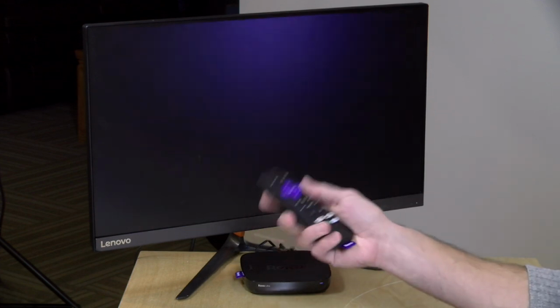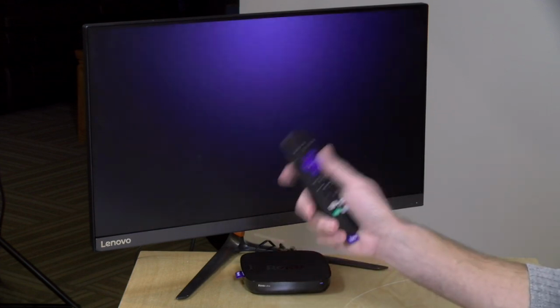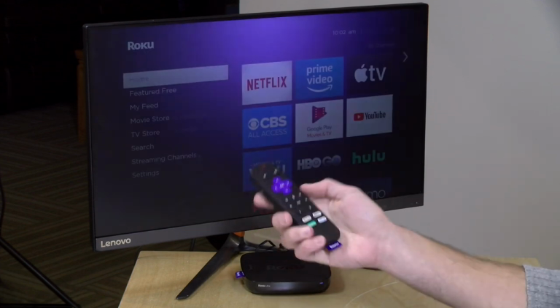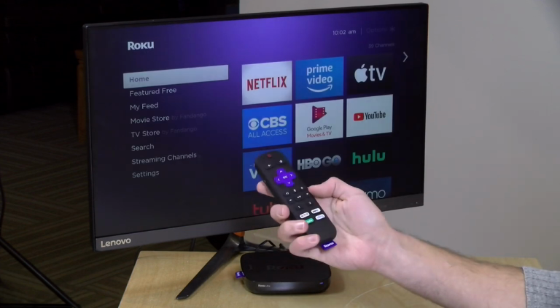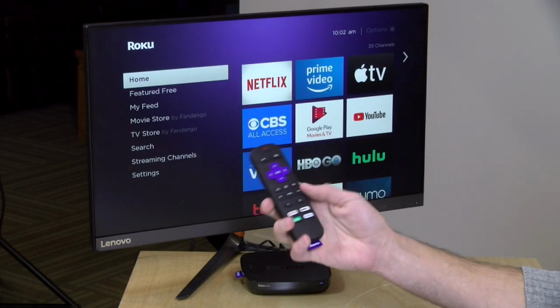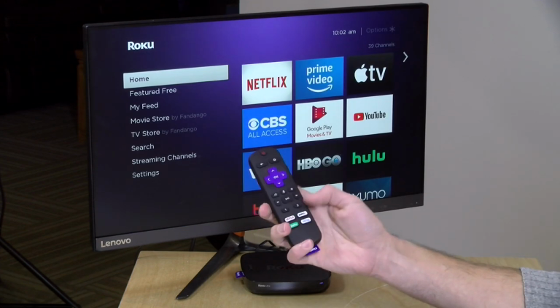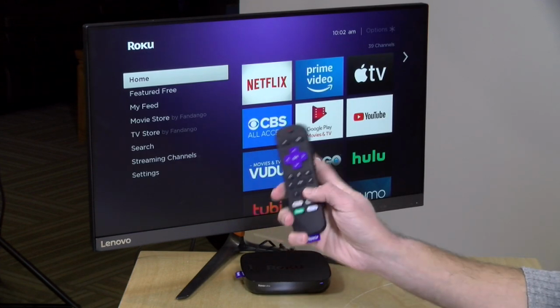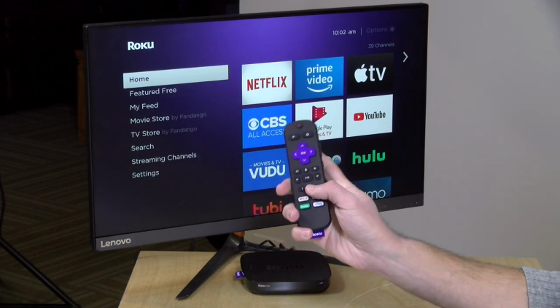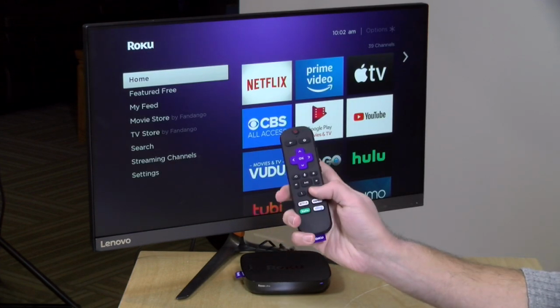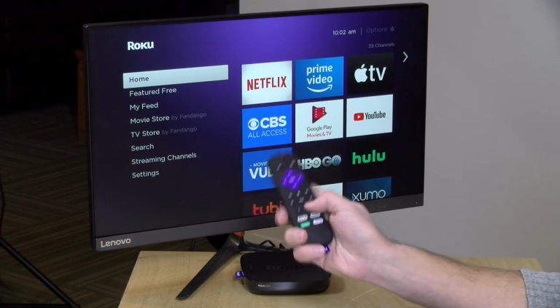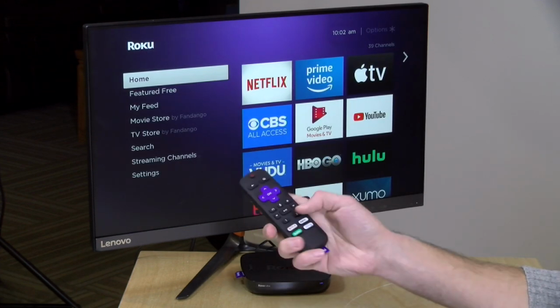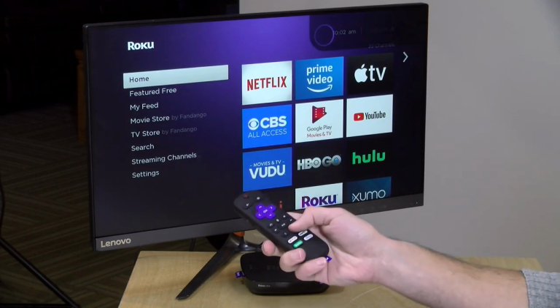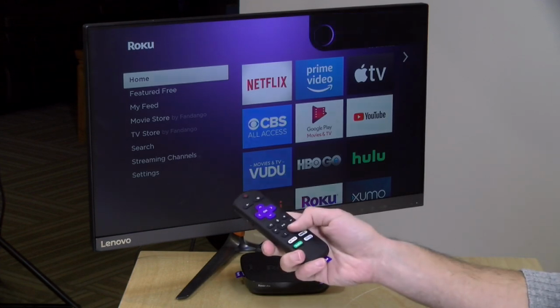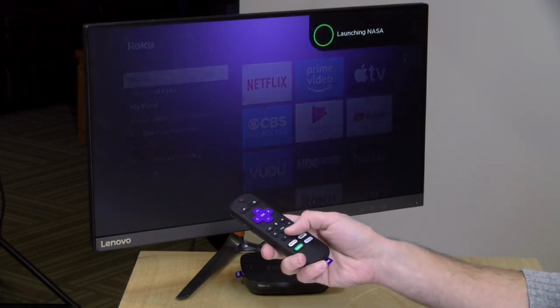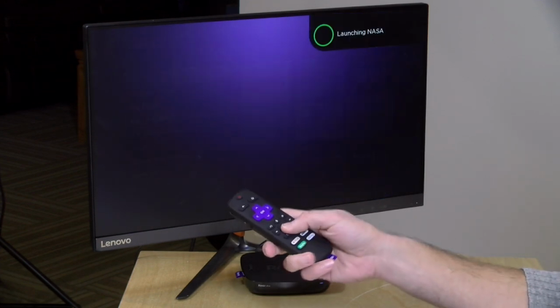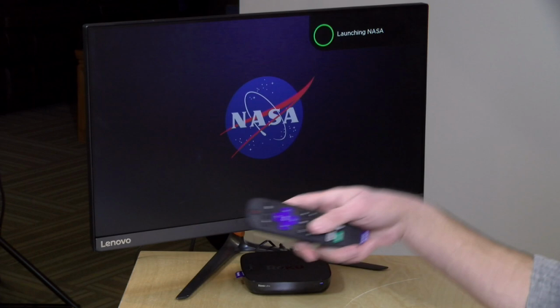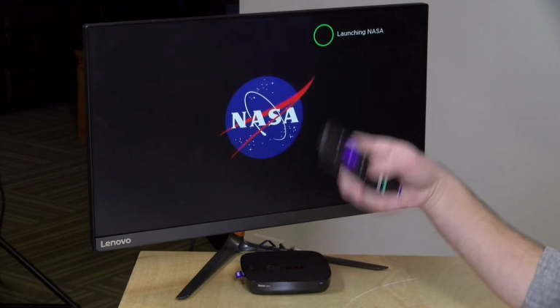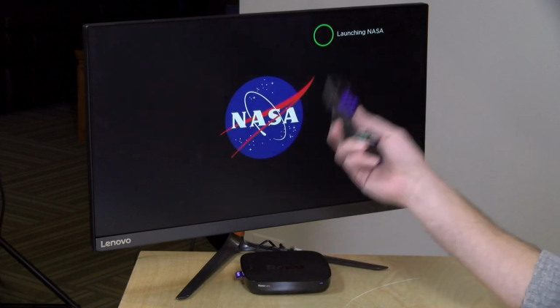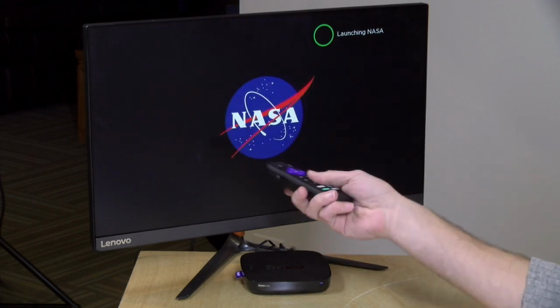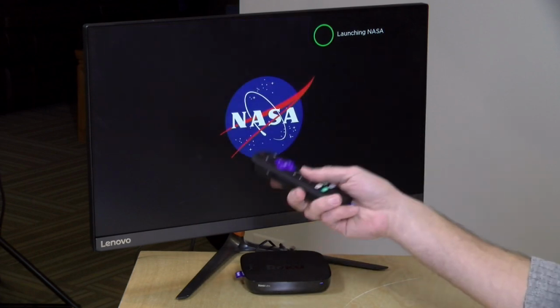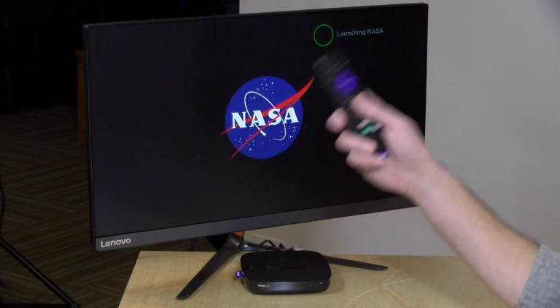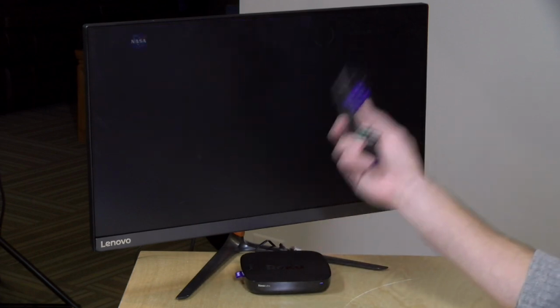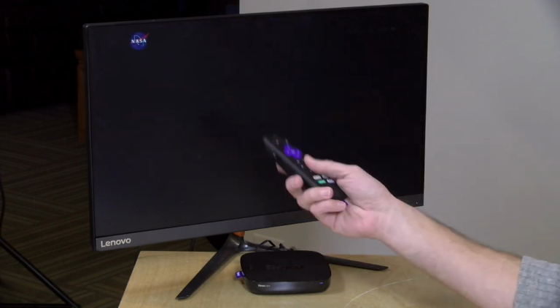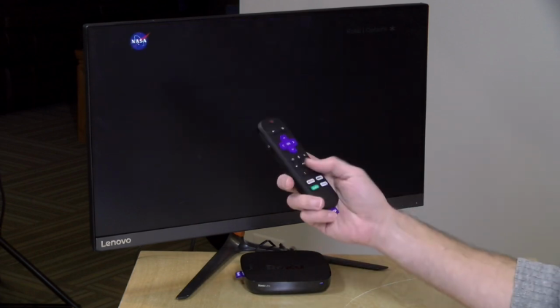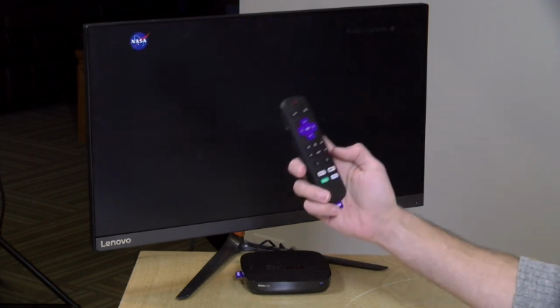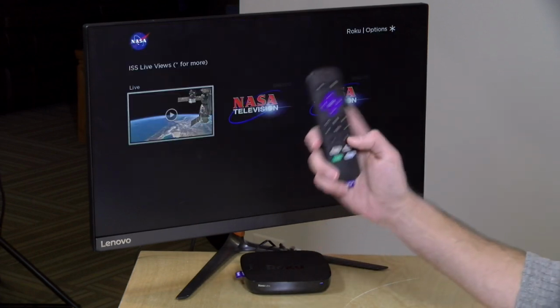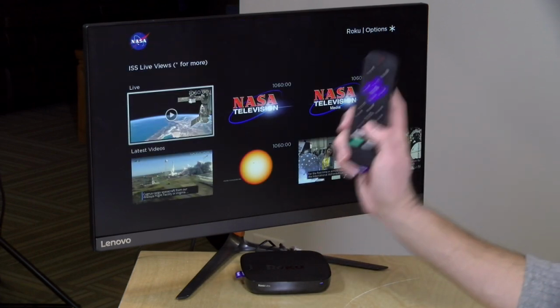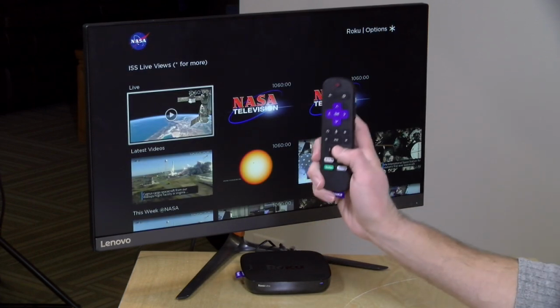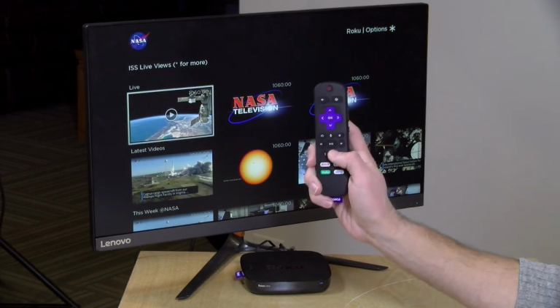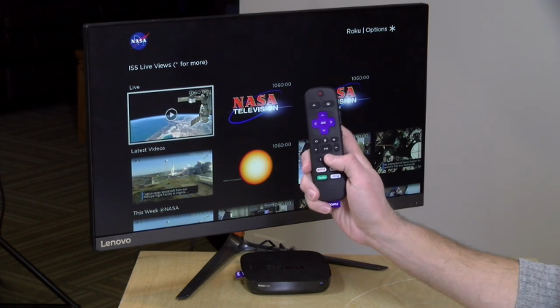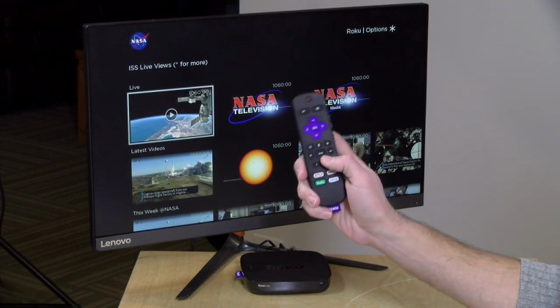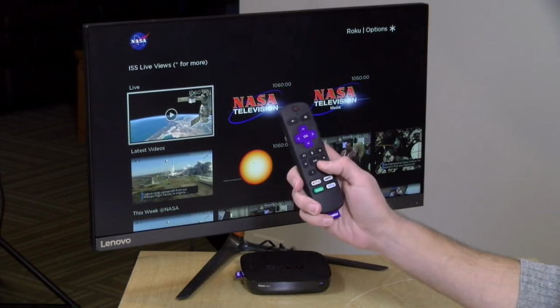So if I jump back out here and hit it again, what it's going to do is load up NASA from this button.